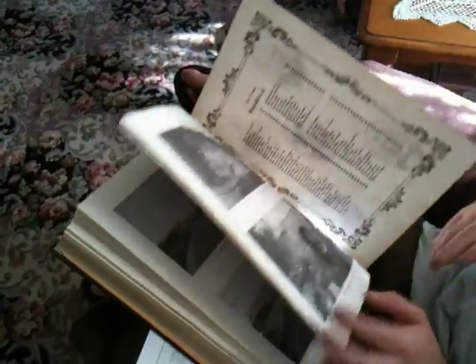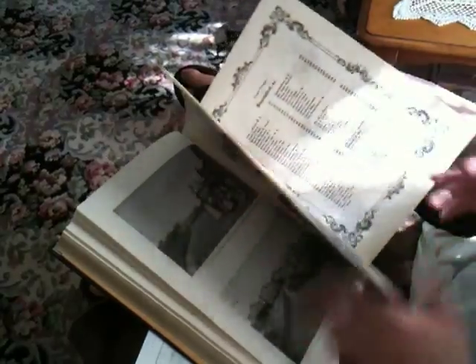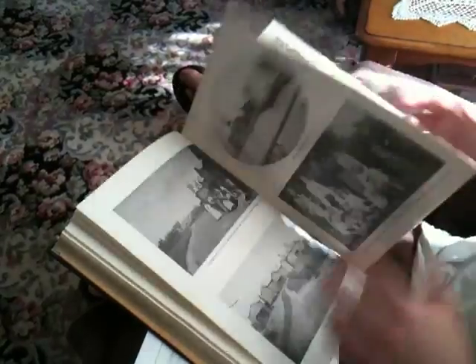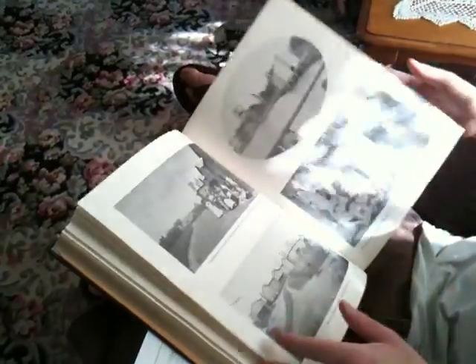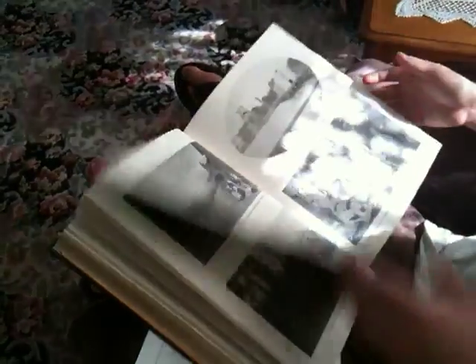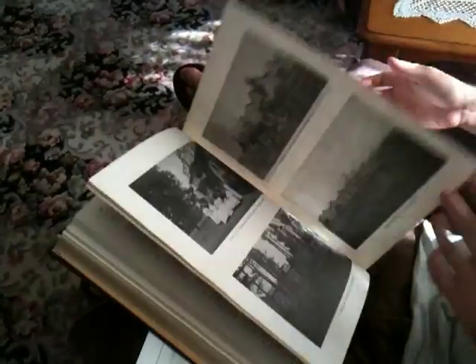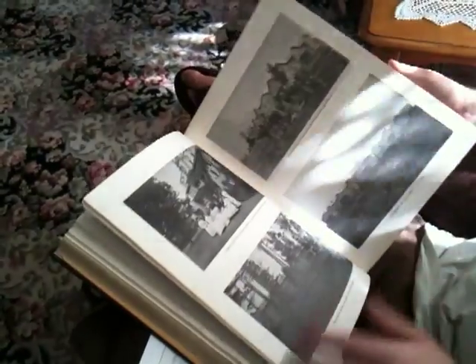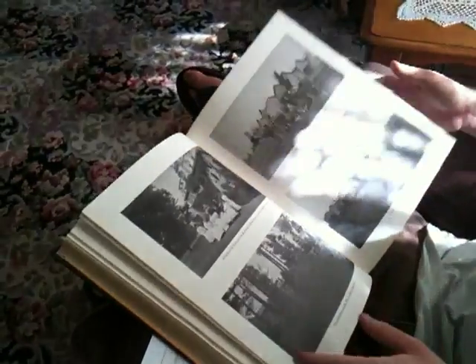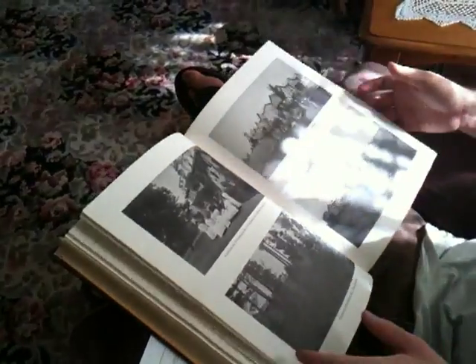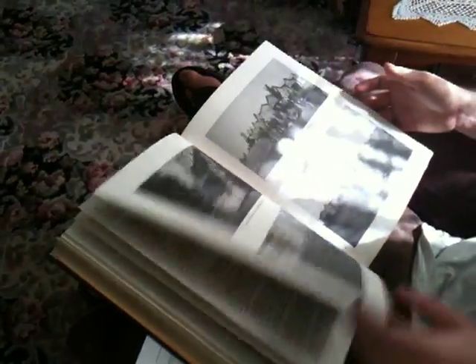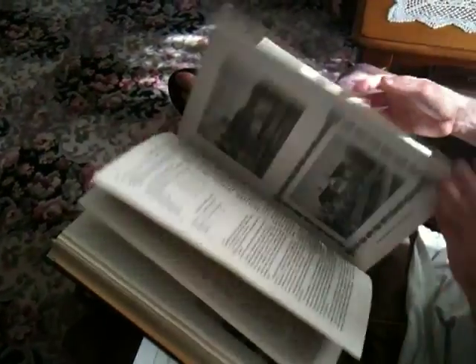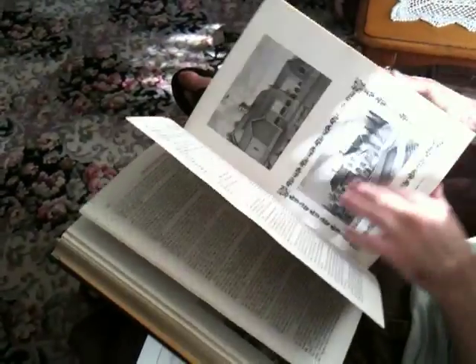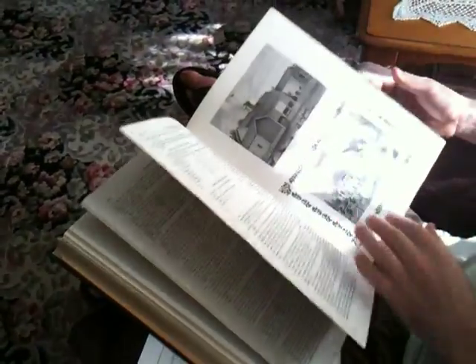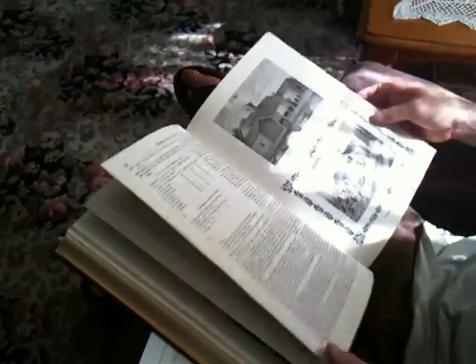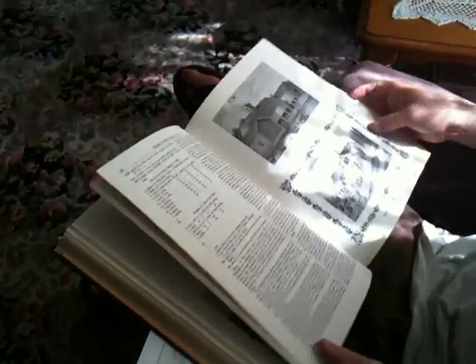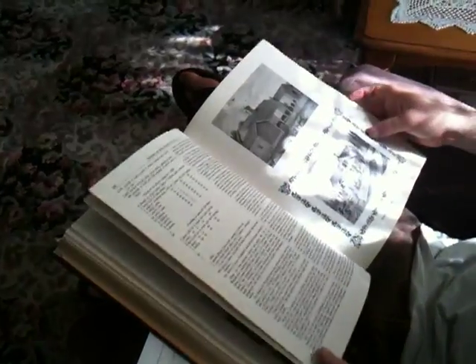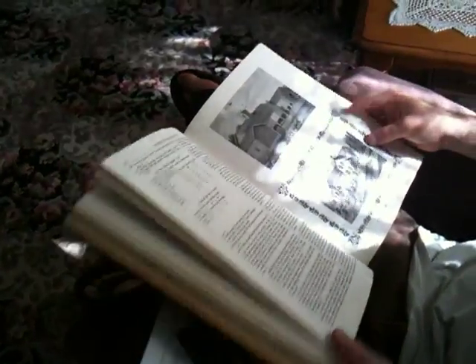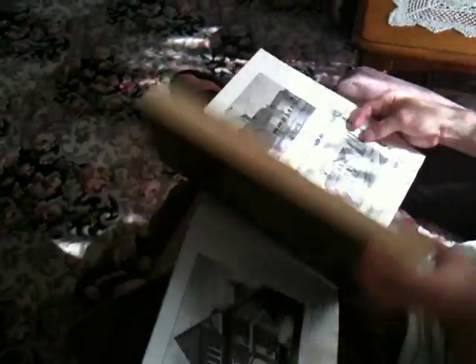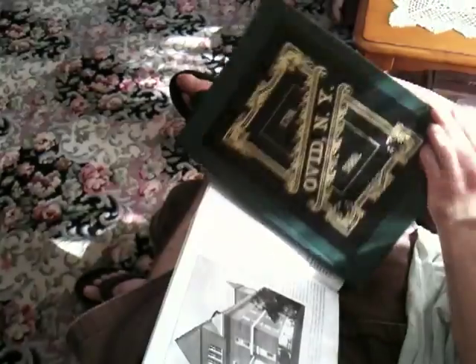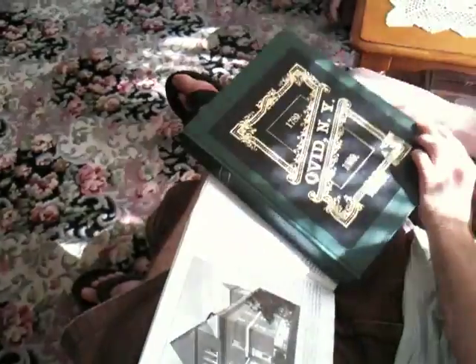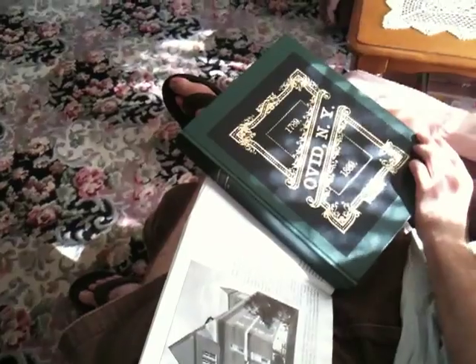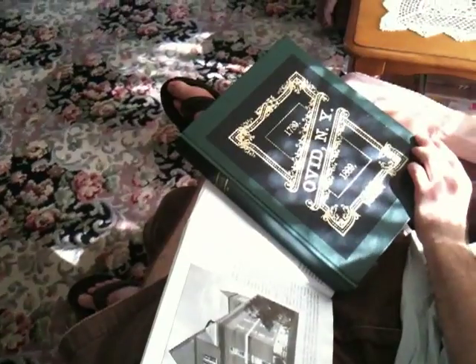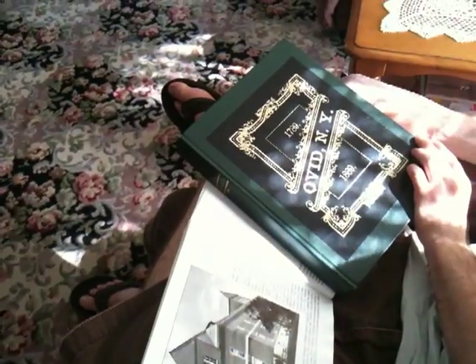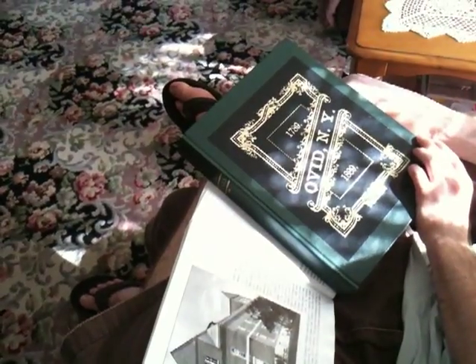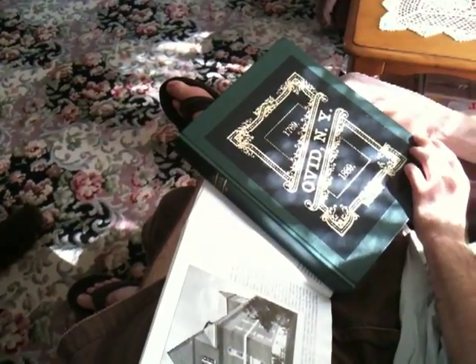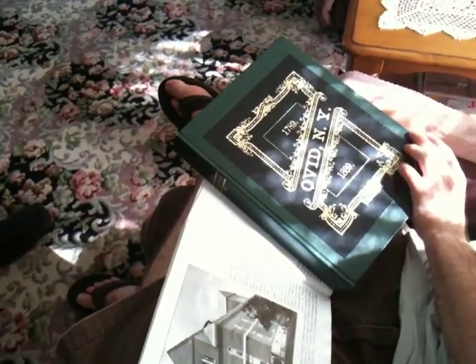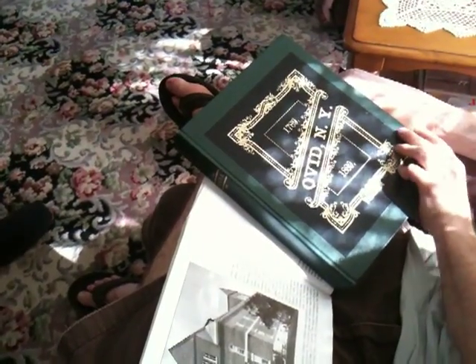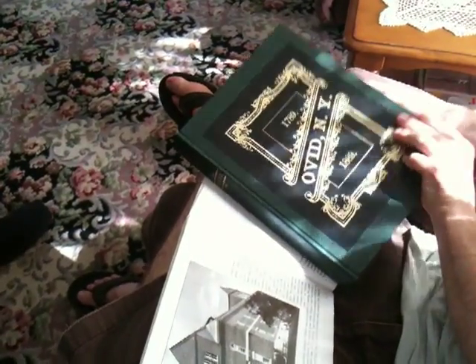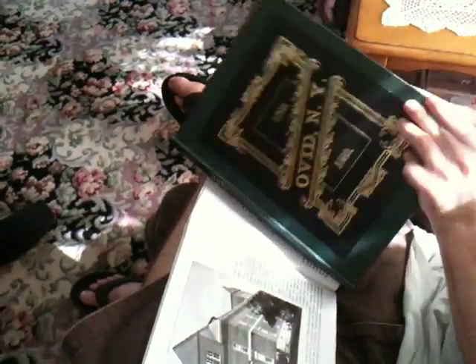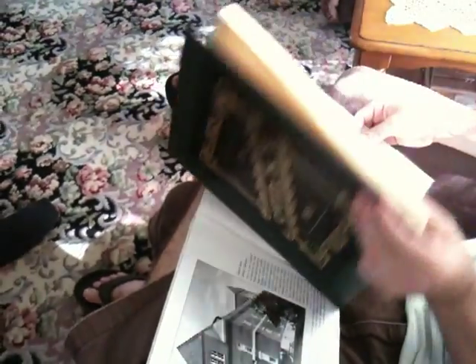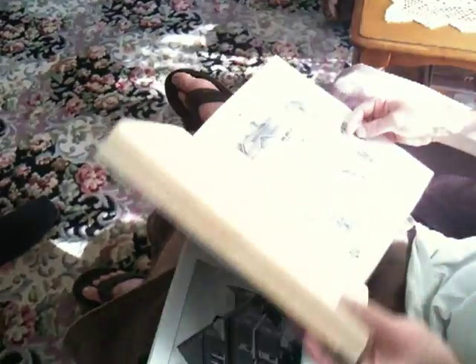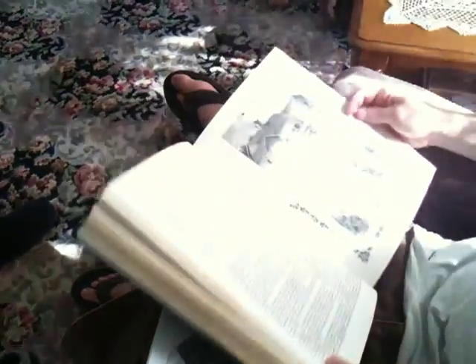That's cool, man. What book is it? History of the Town? It's a centennial book.